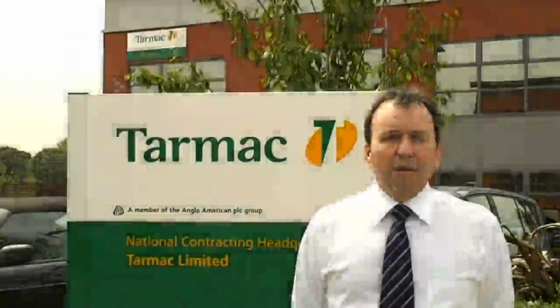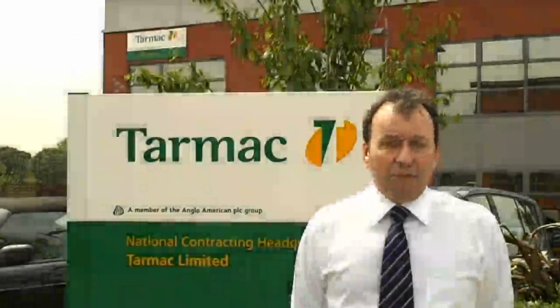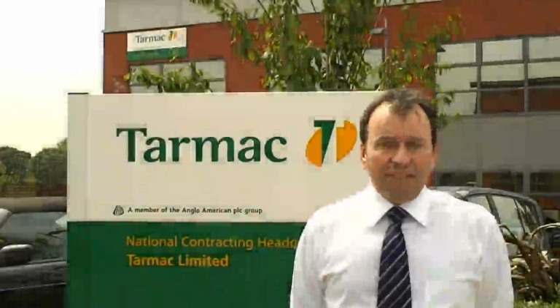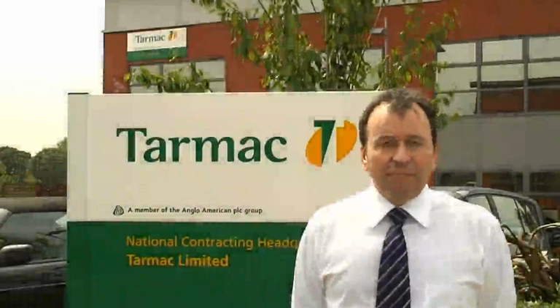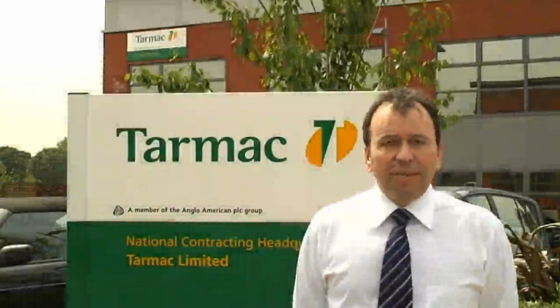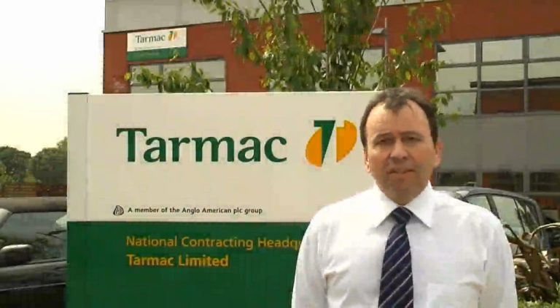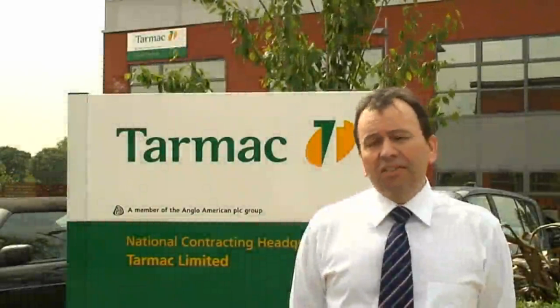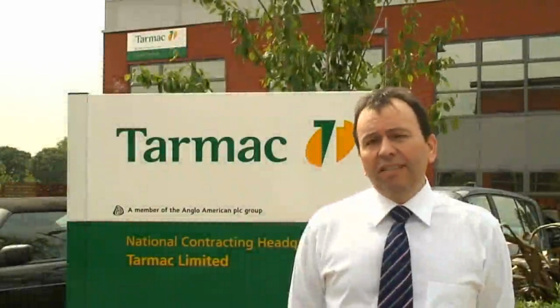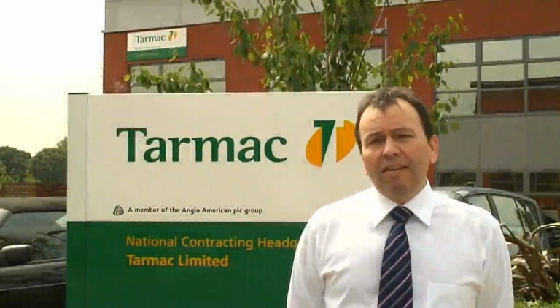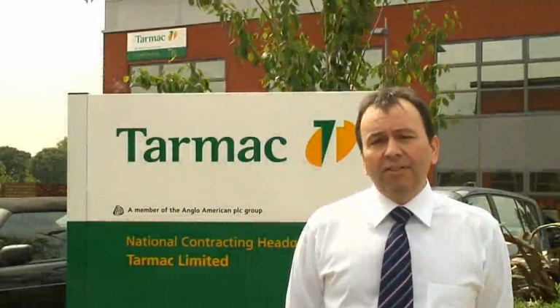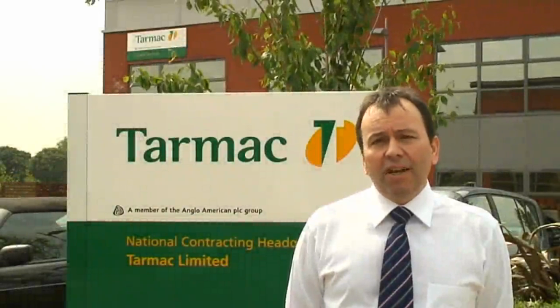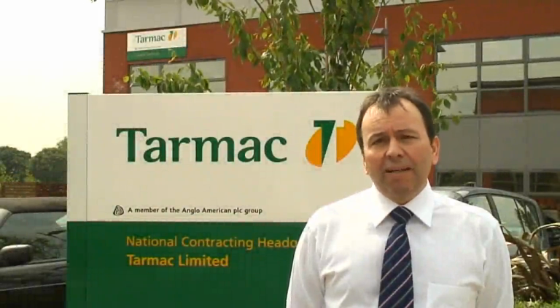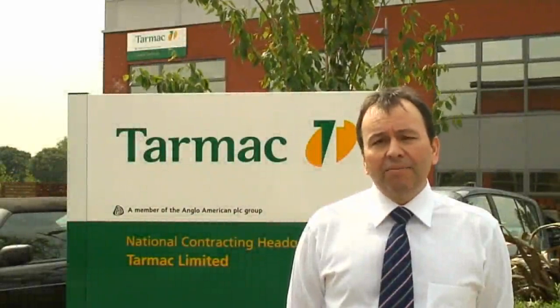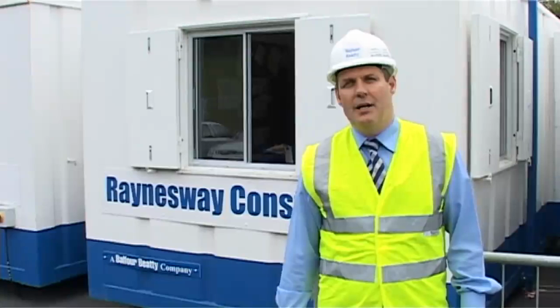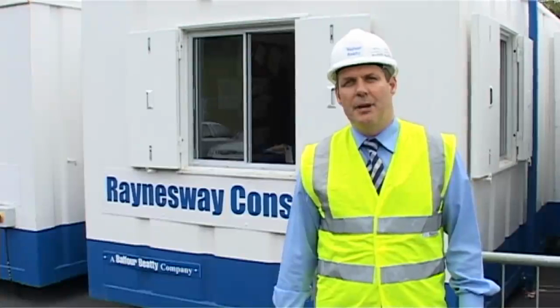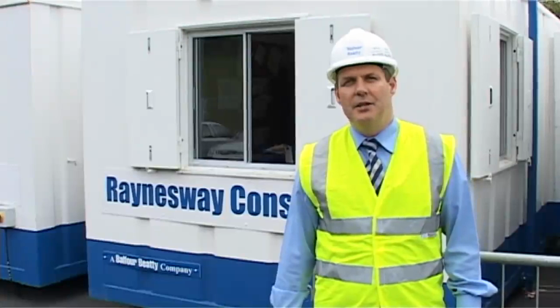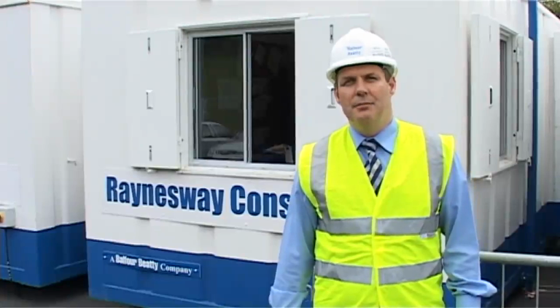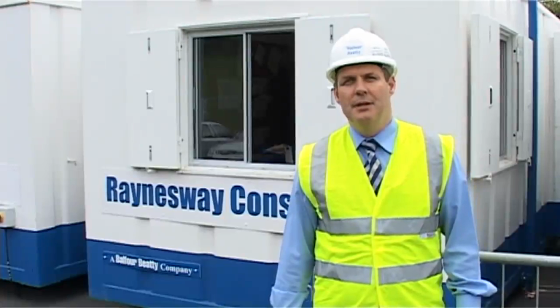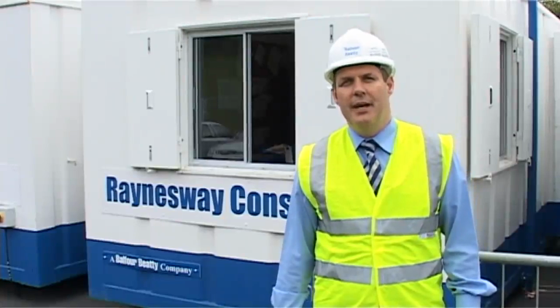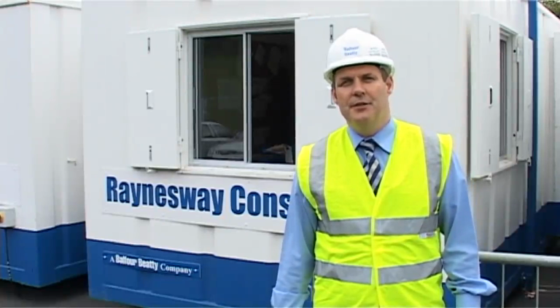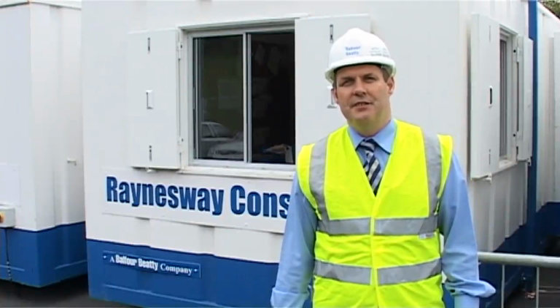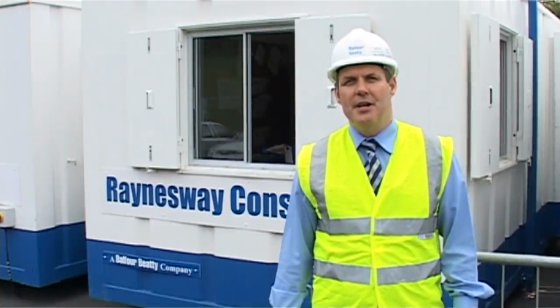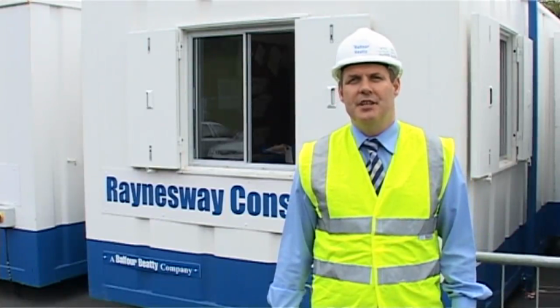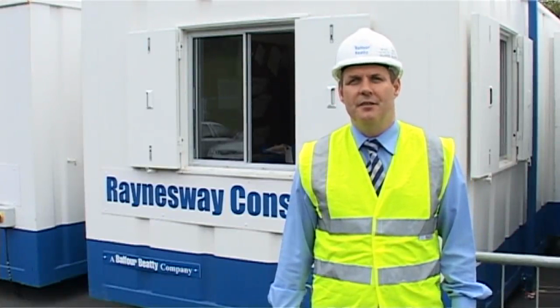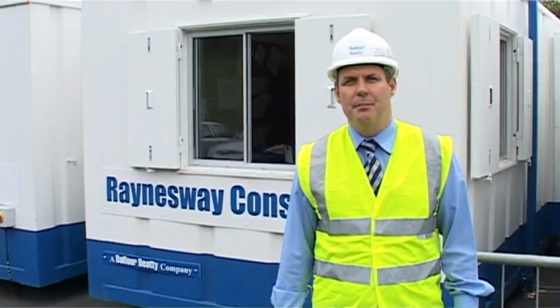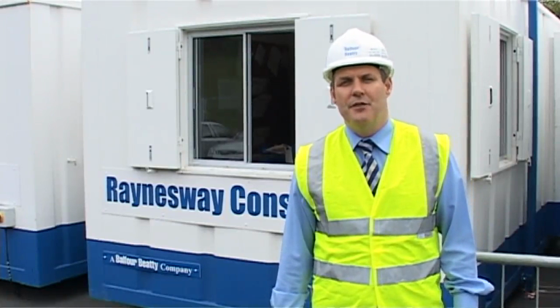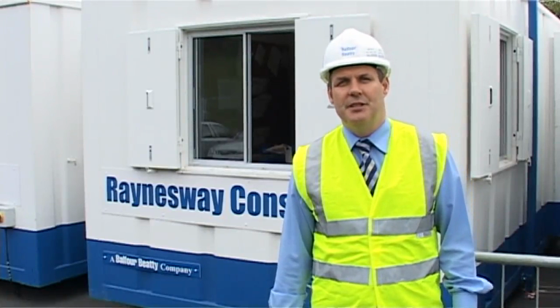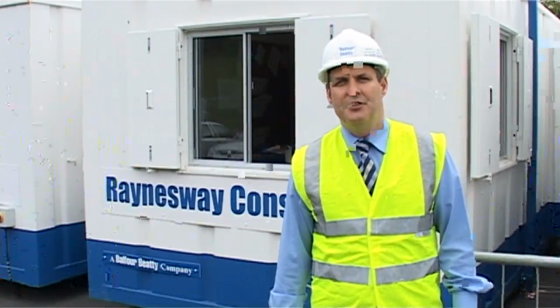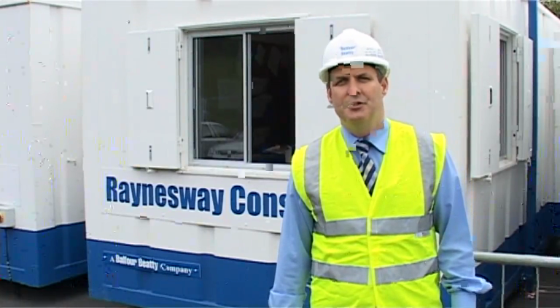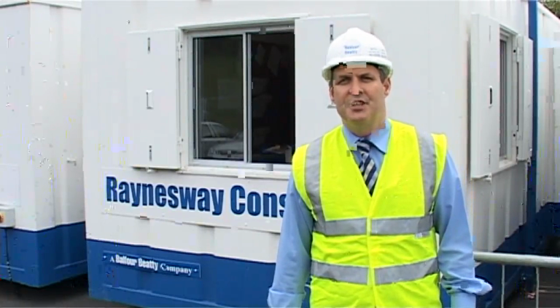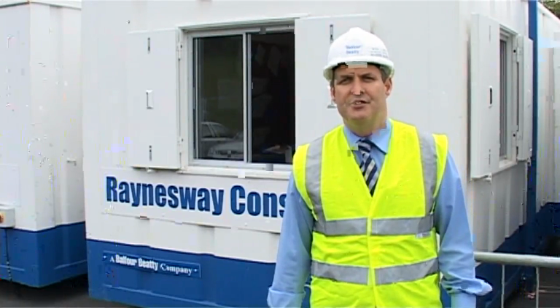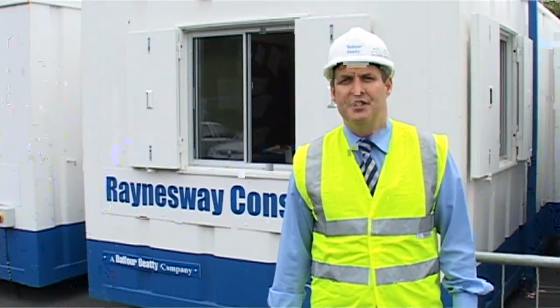I'm Paul Fletham, National Contracting Director for Tarmac. I am Brian Hume, Health and Safety Manager for Balfour Beatty Regional Civil Engineering.